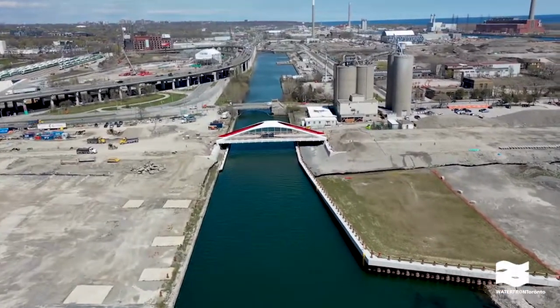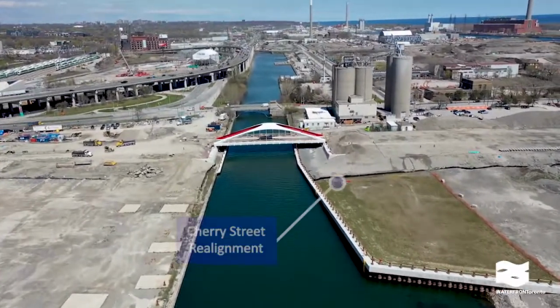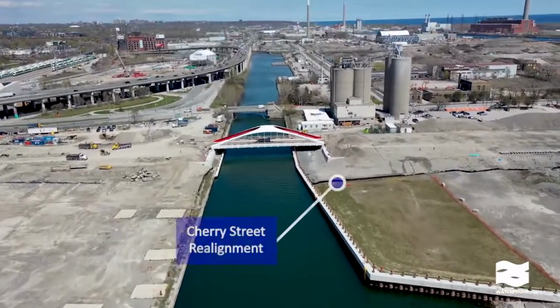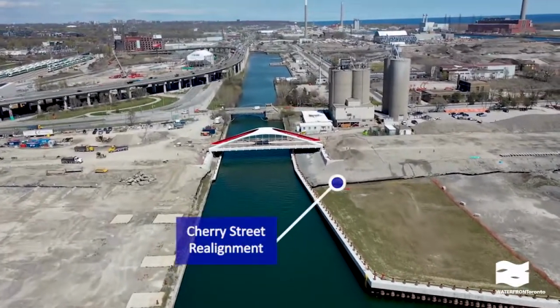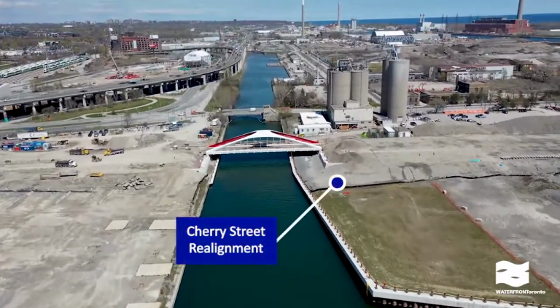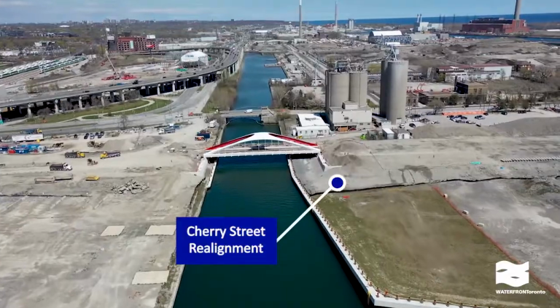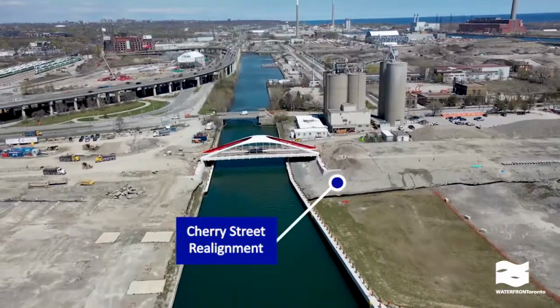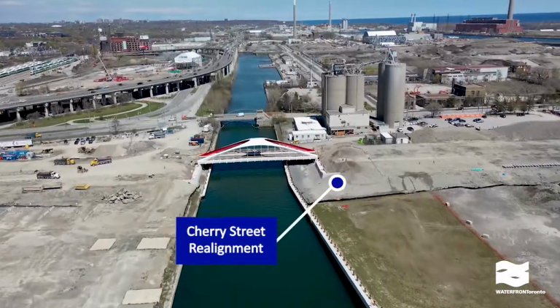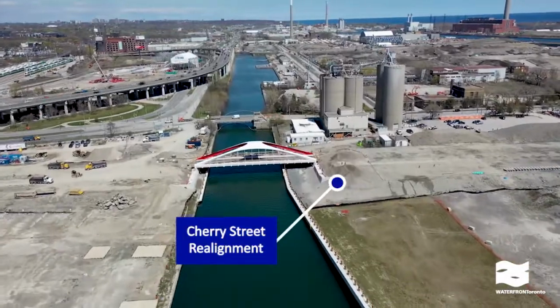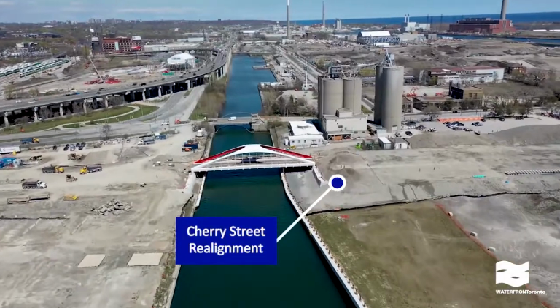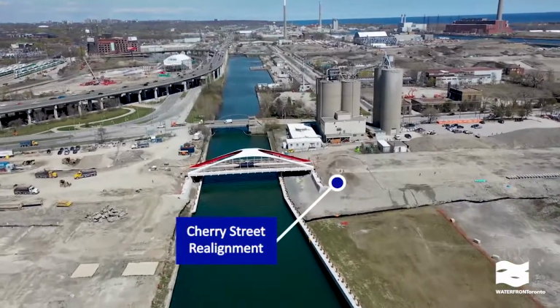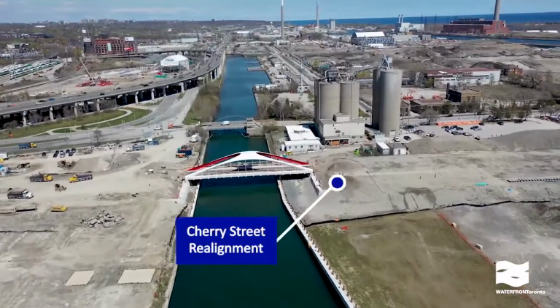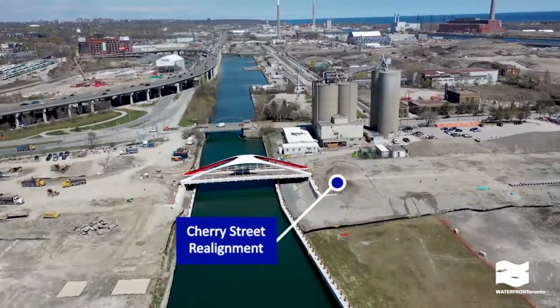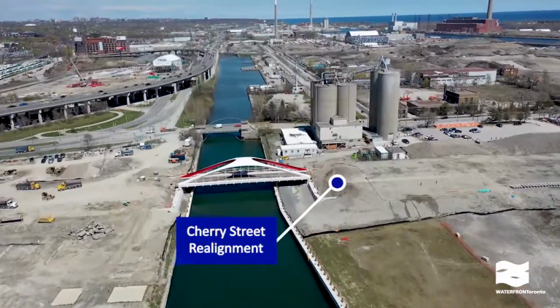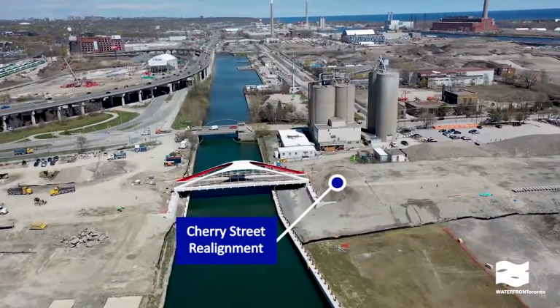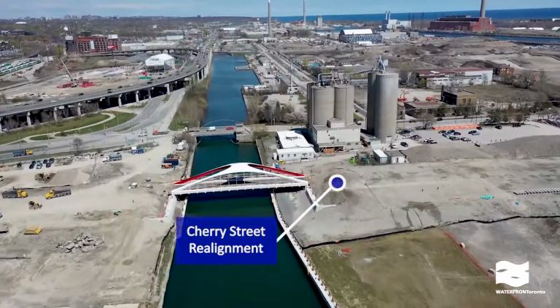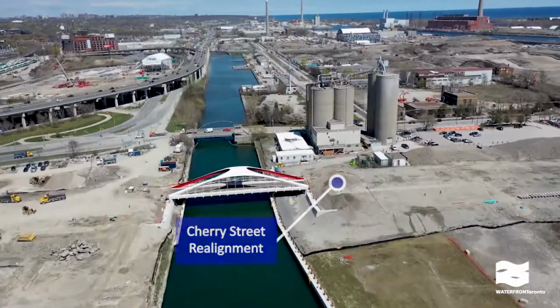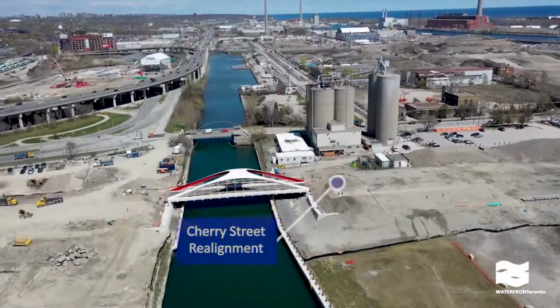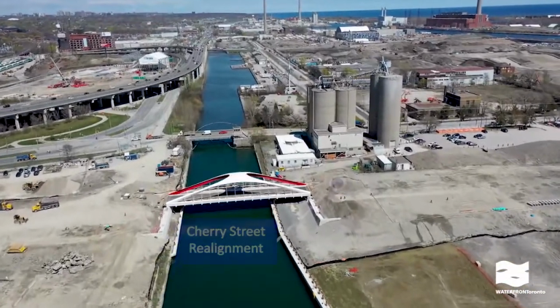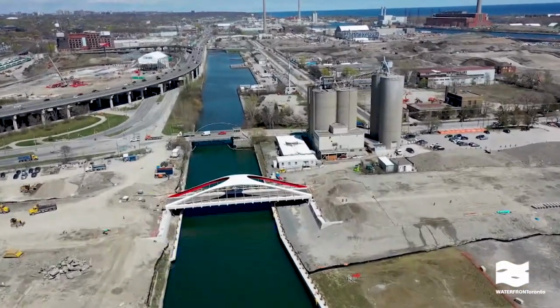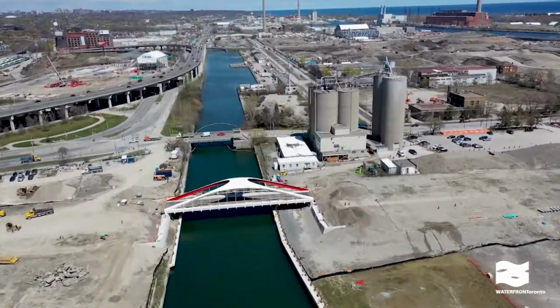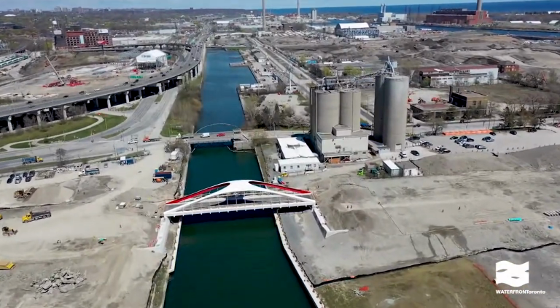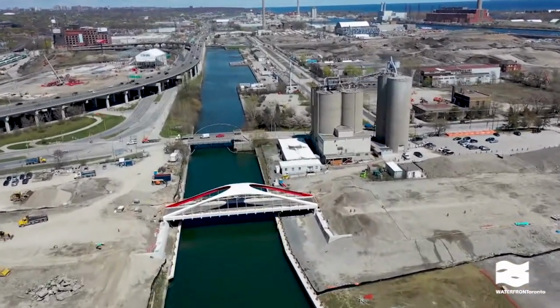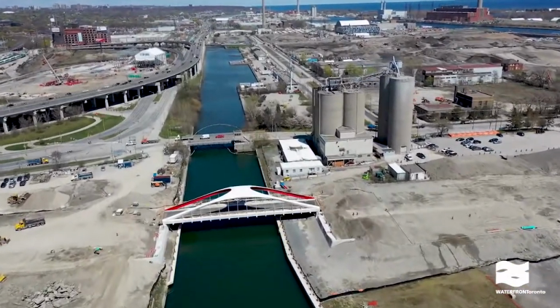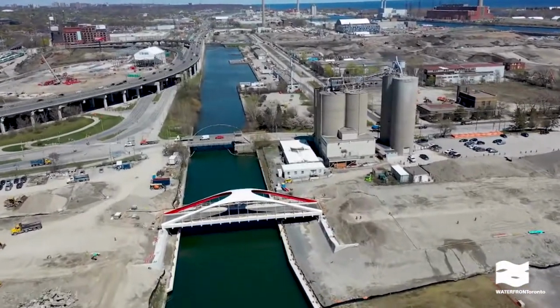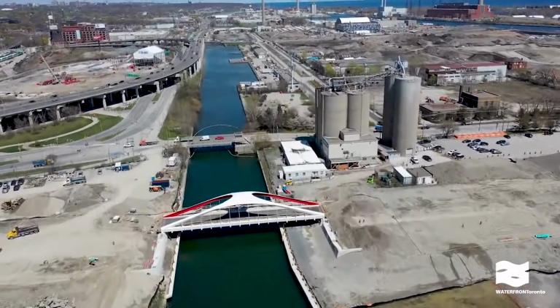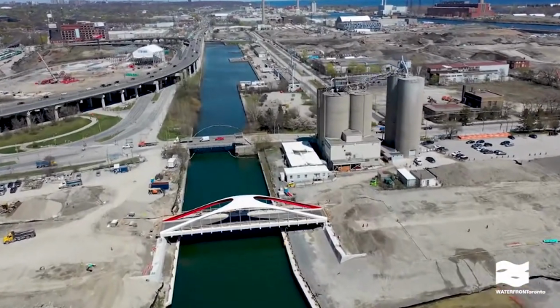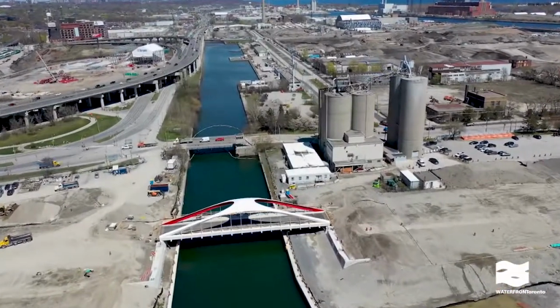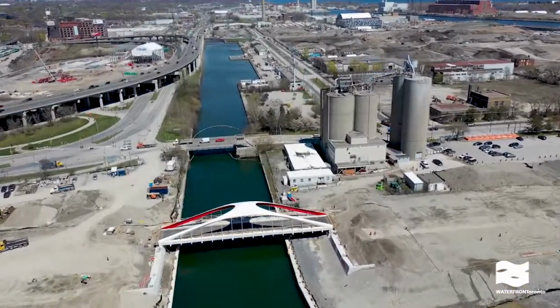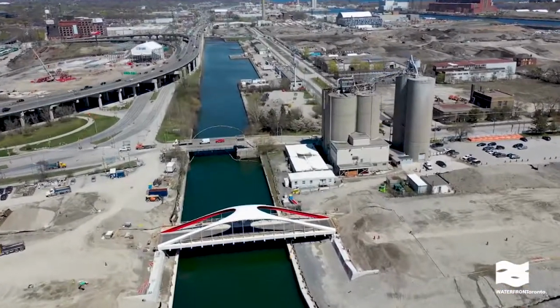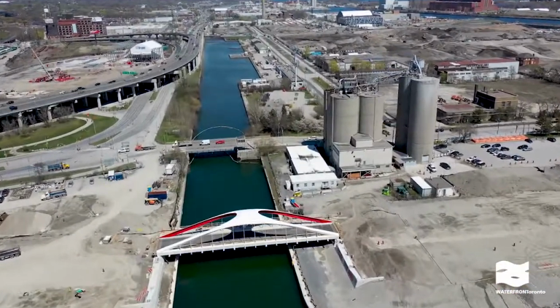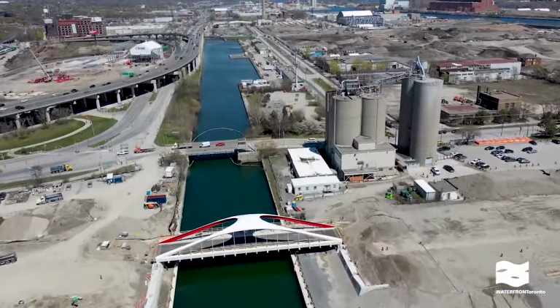To the right of the bridge, soil is being preloaded as crews work to raise the grade of the future Cherry Street.